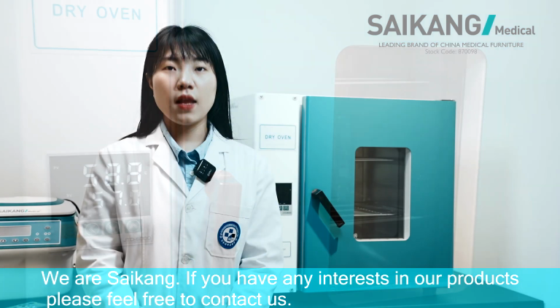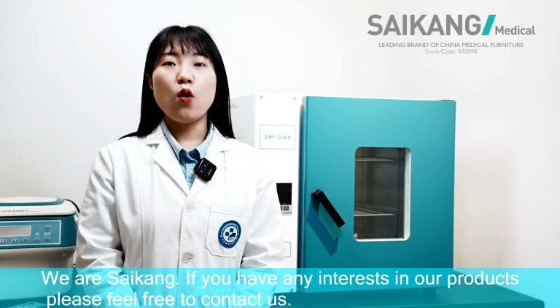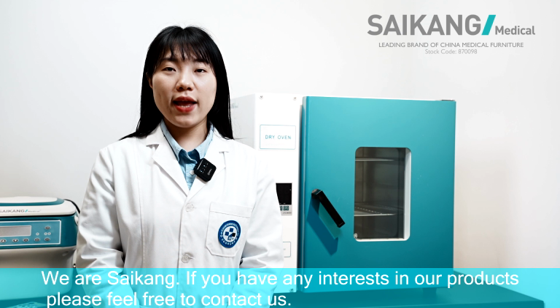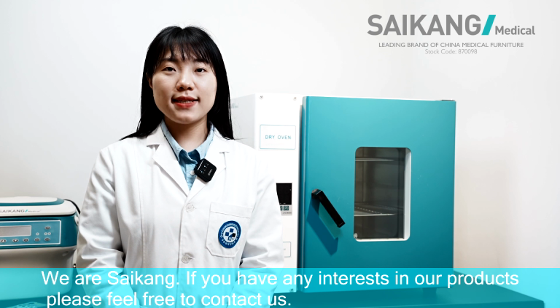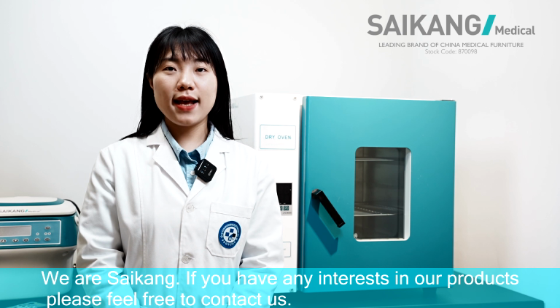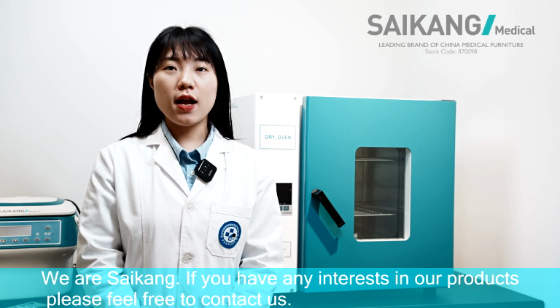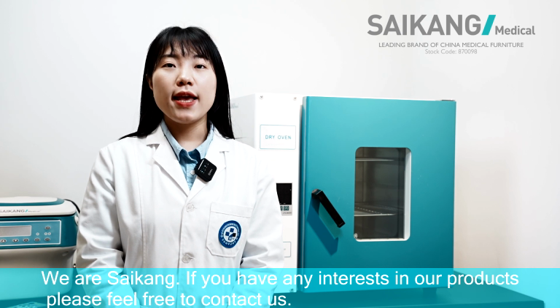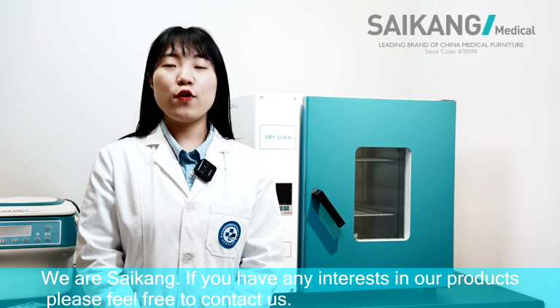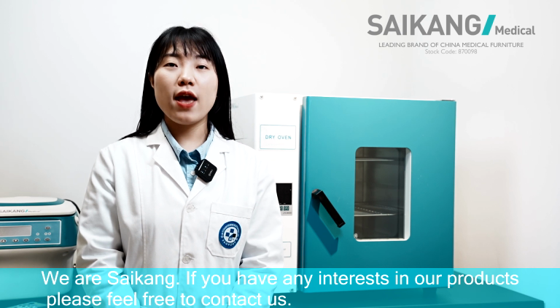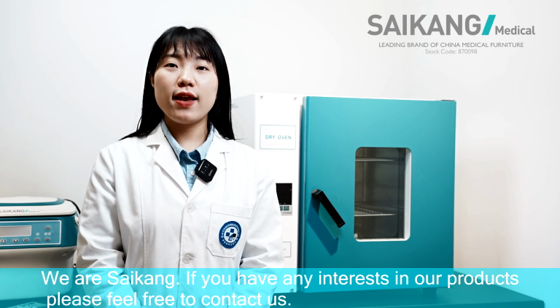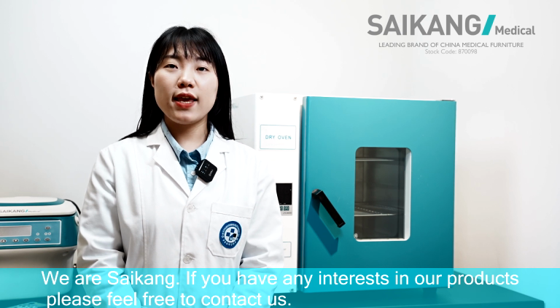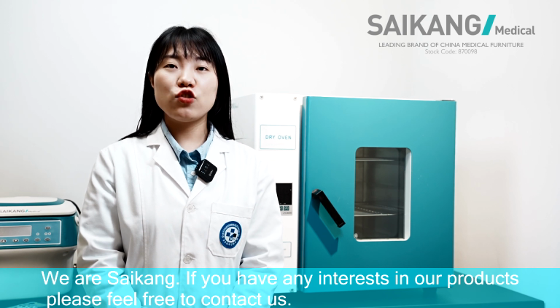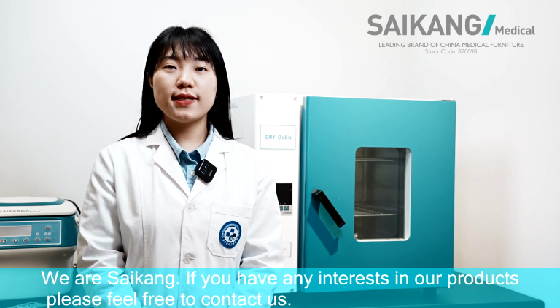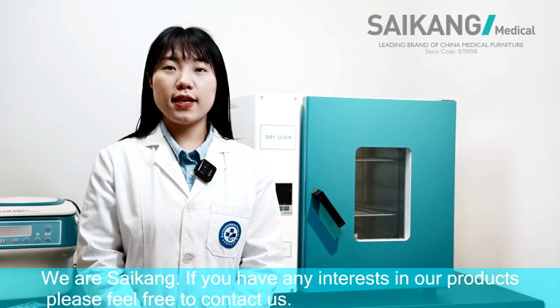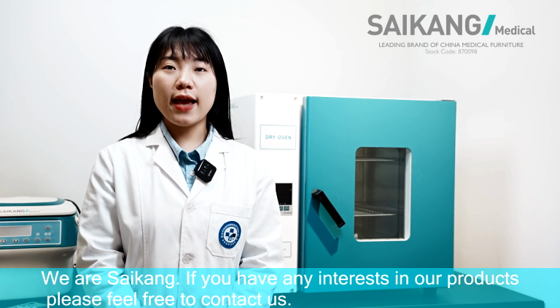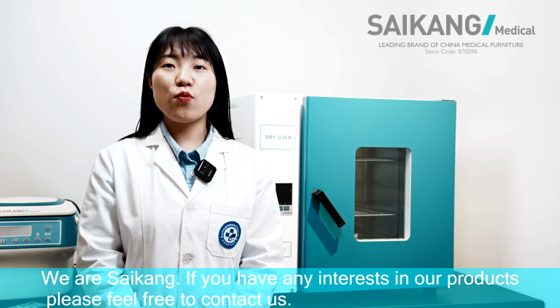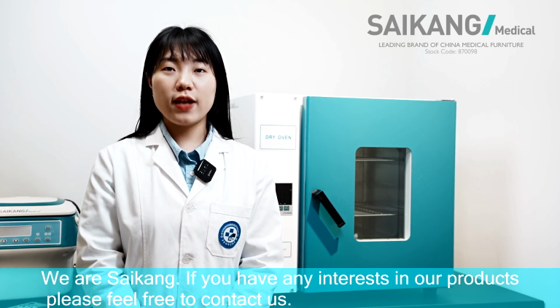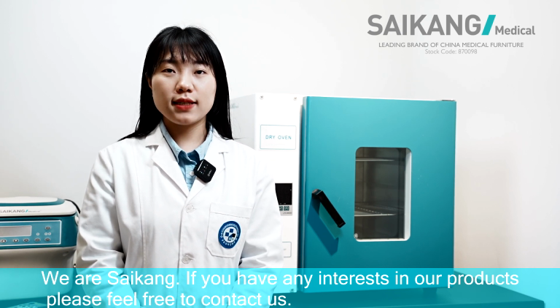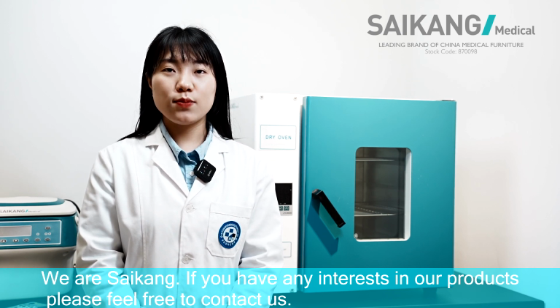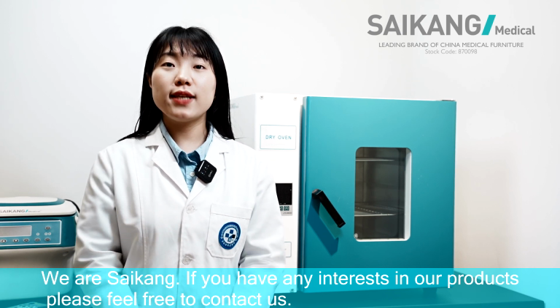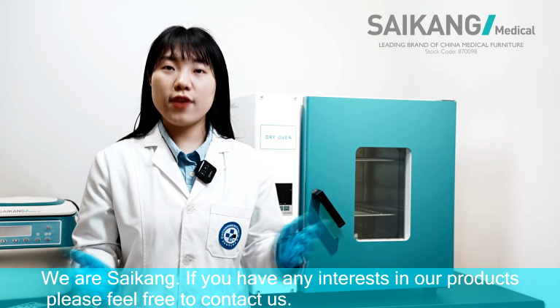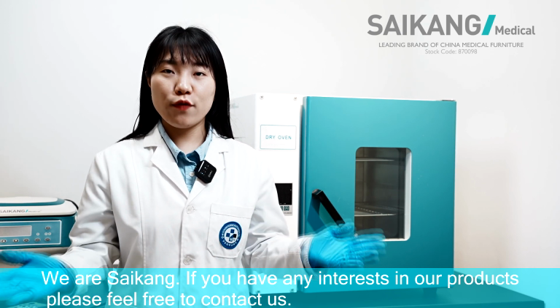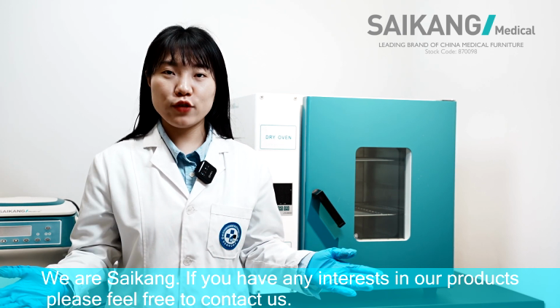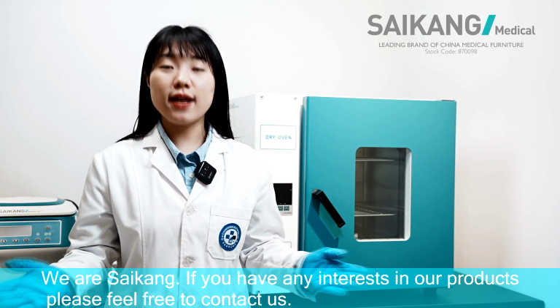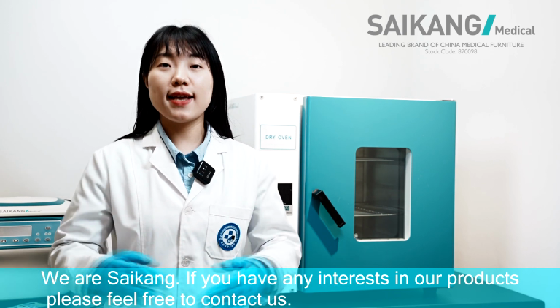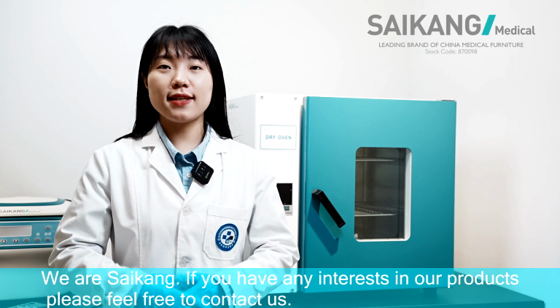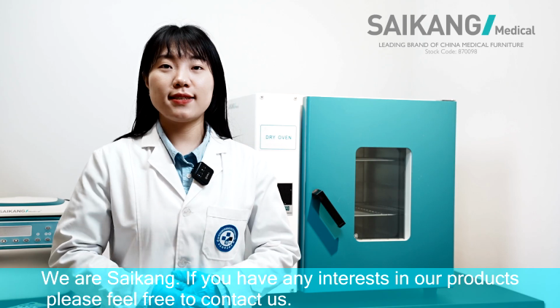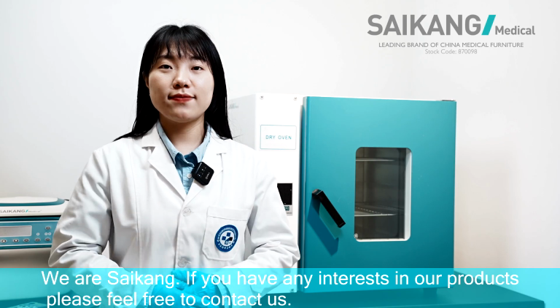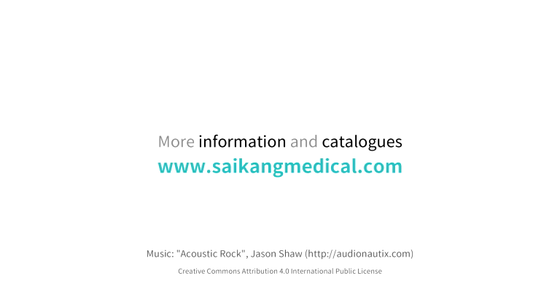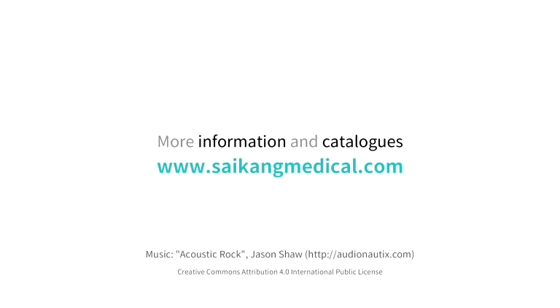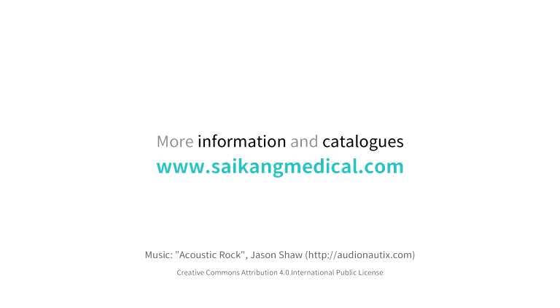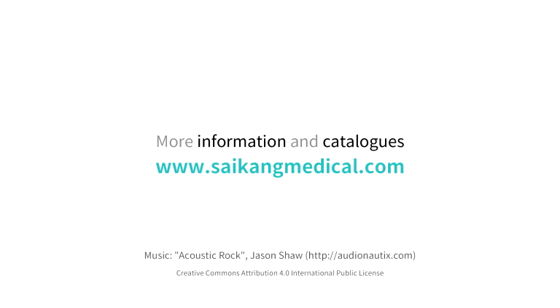We are Saikon. If you have any interest in our product, please feel free to contact us.